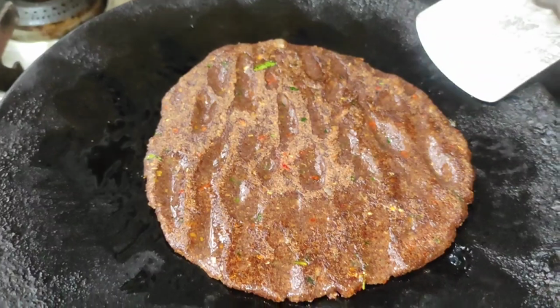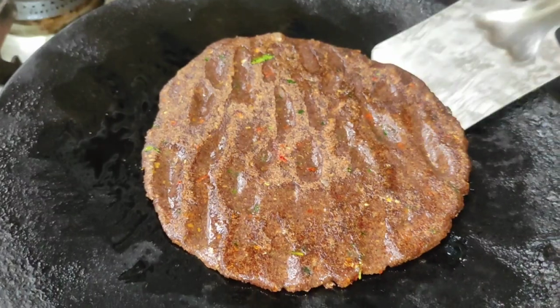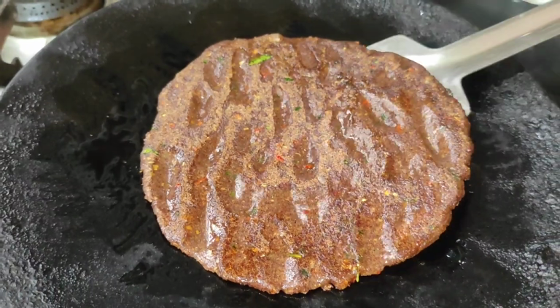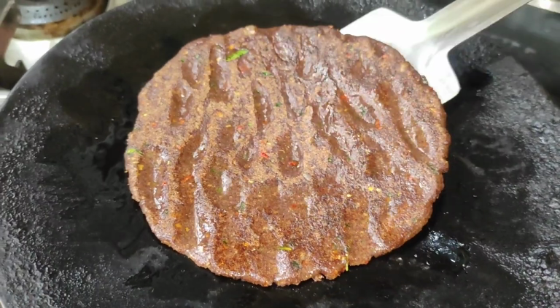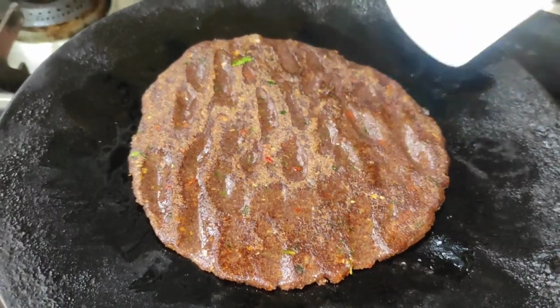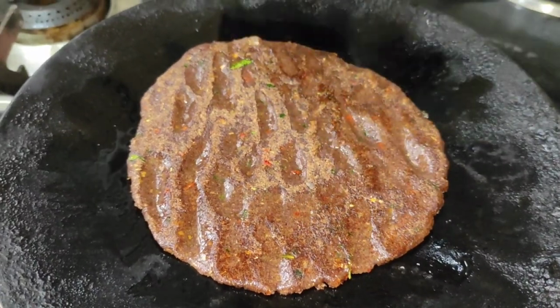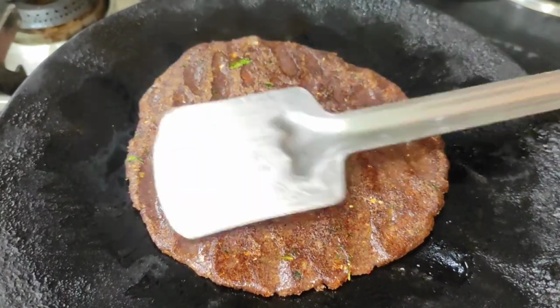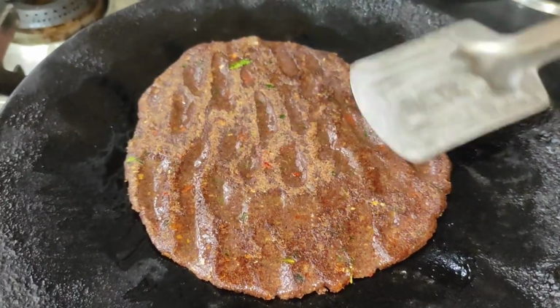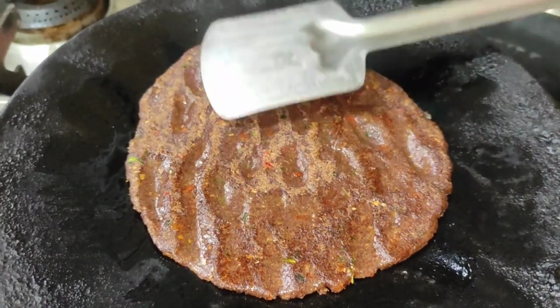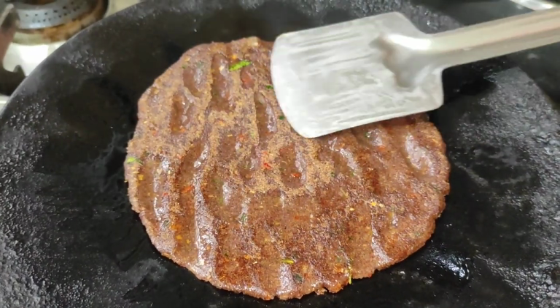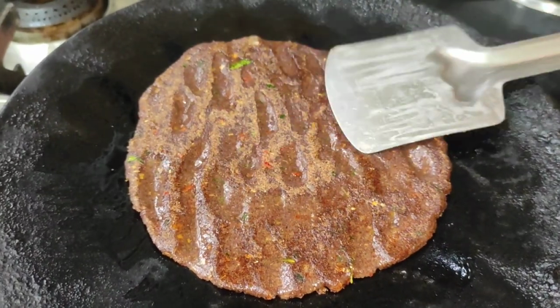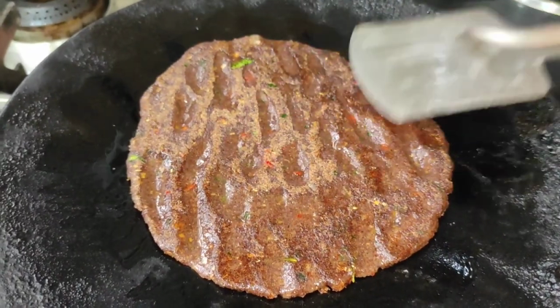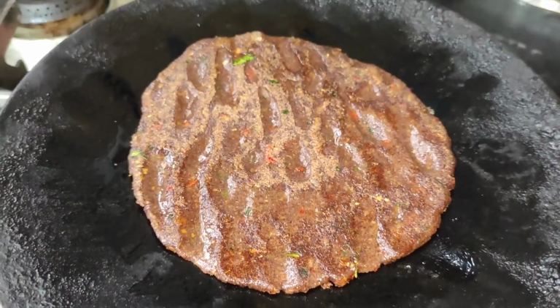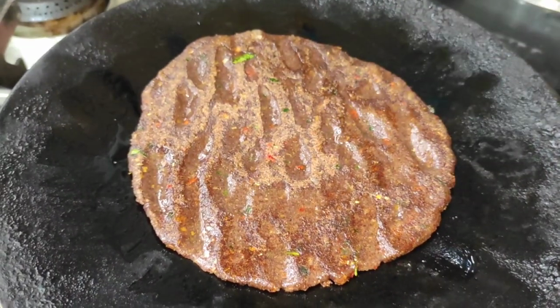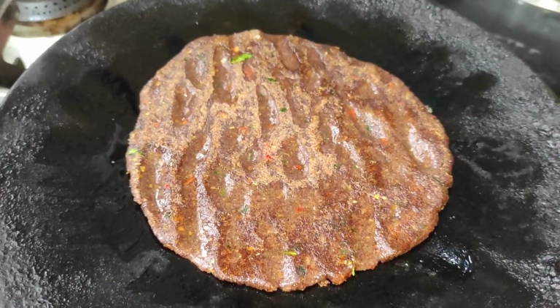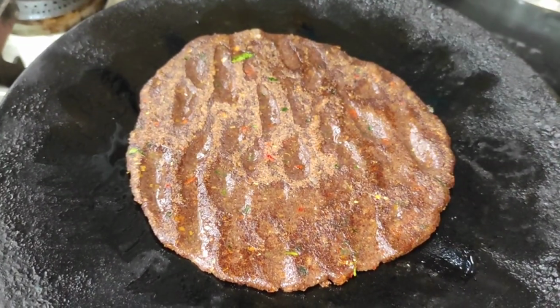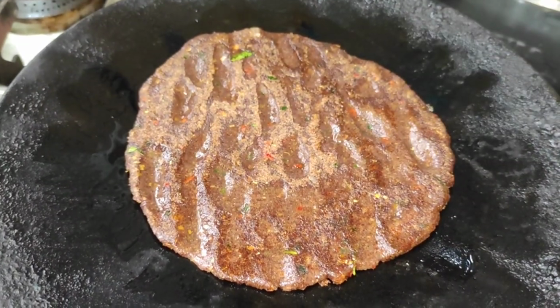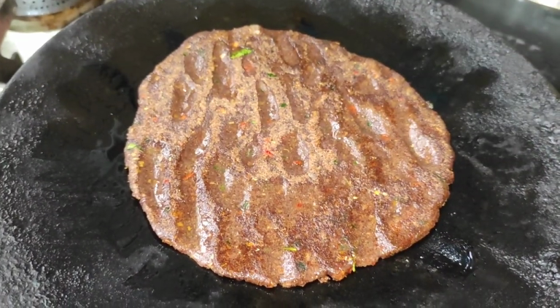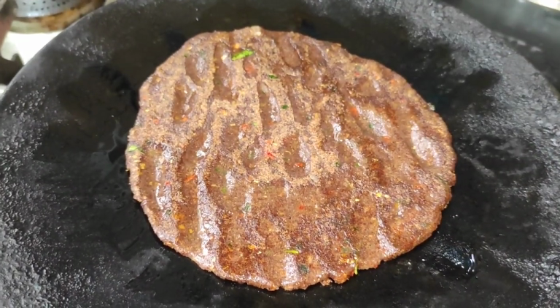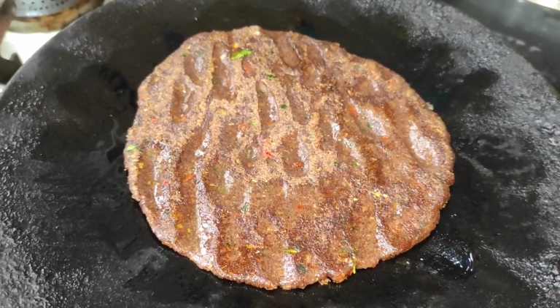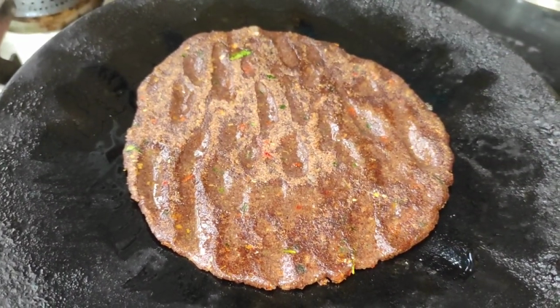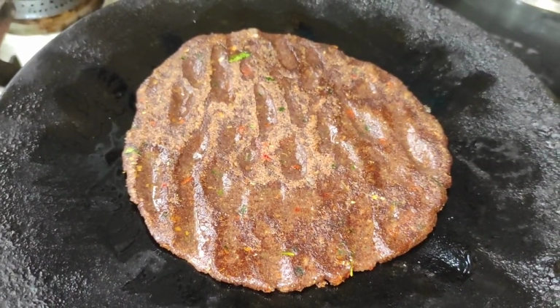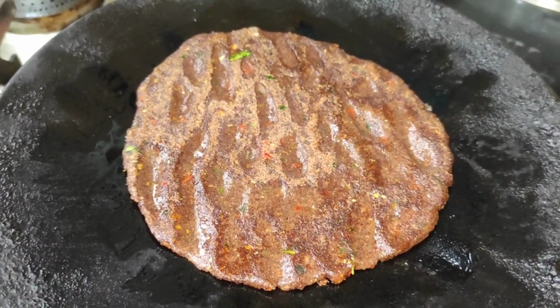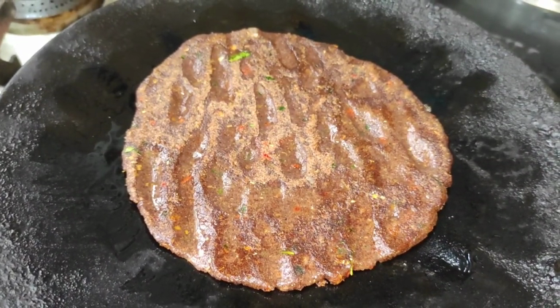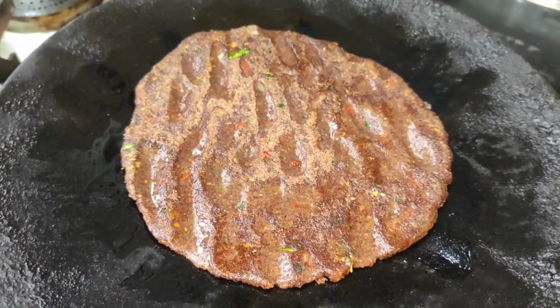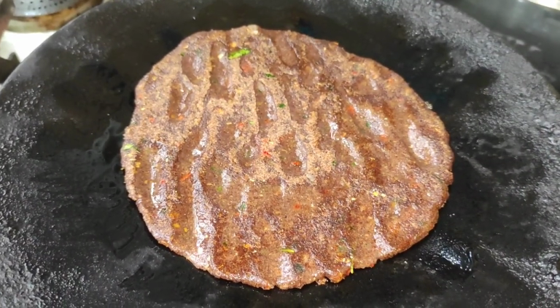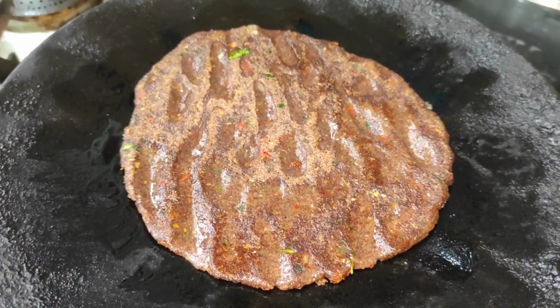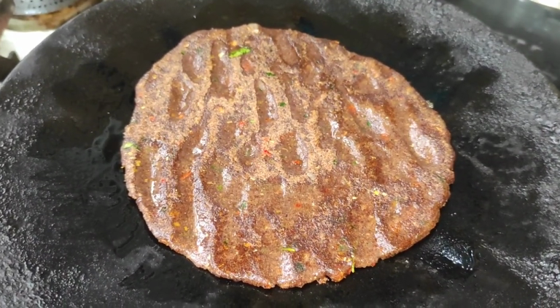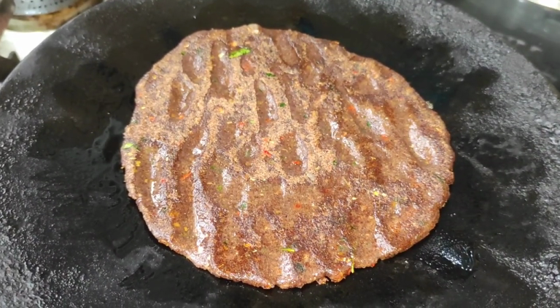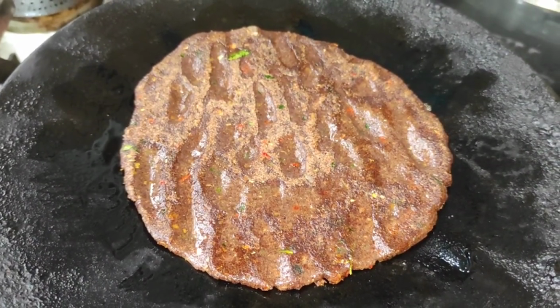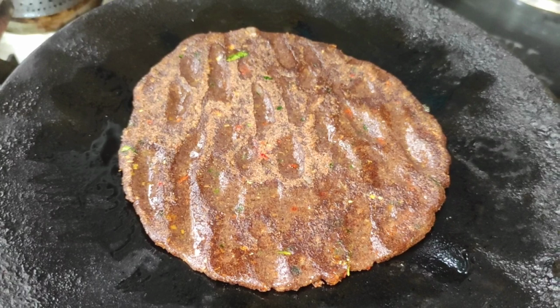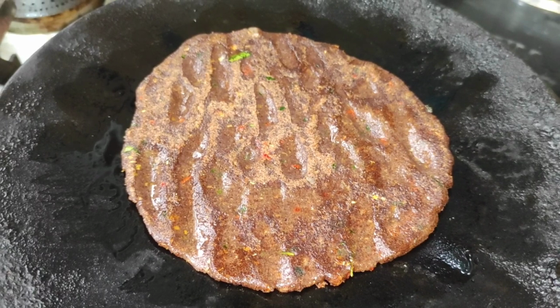Hello friends, welcome to our channel Srivathisamitha Guru. I have a healthy and simple recipe for today.